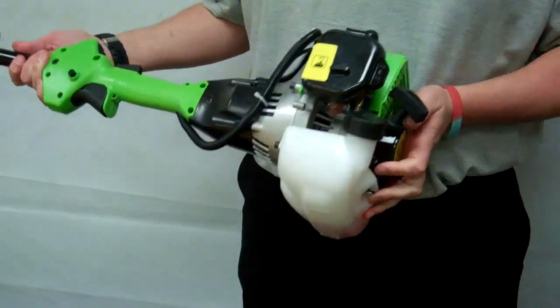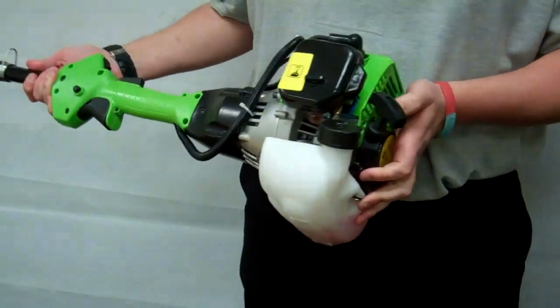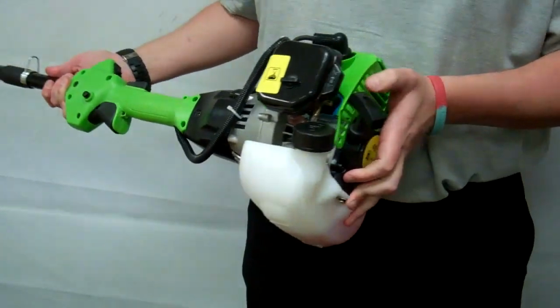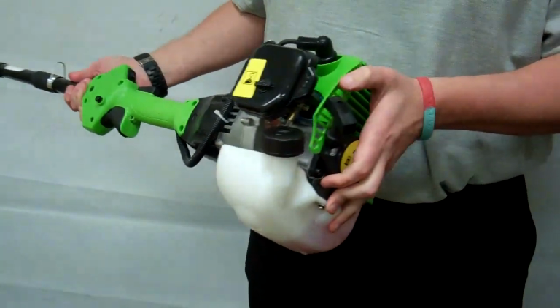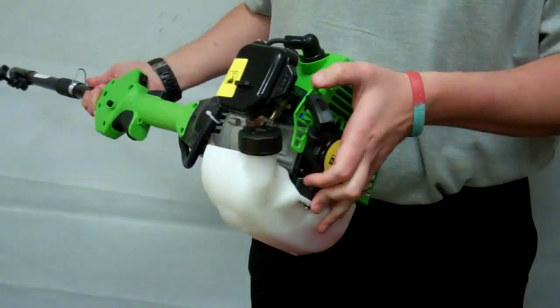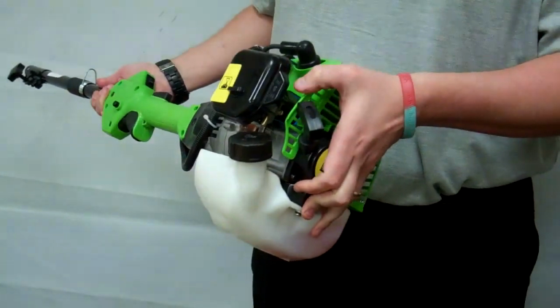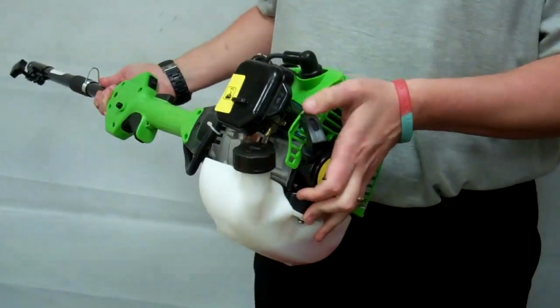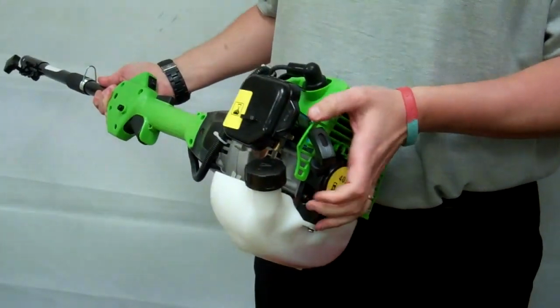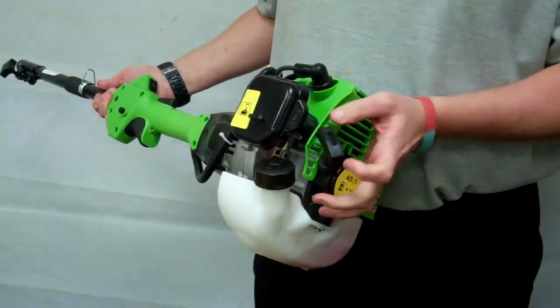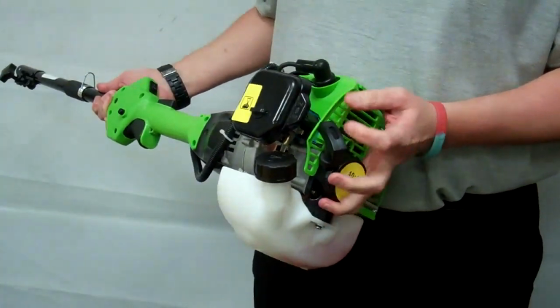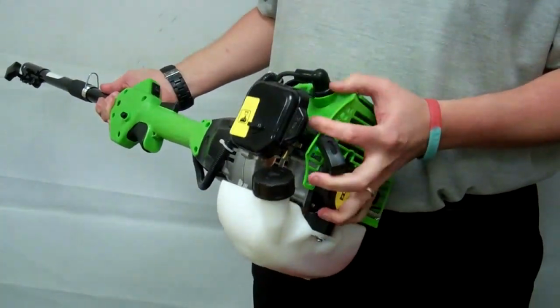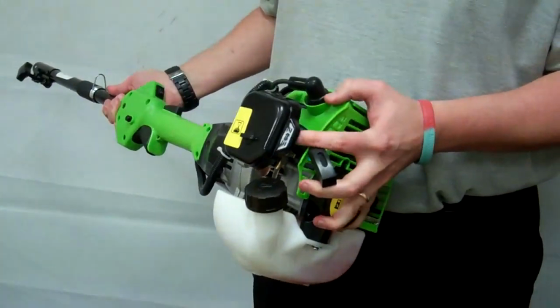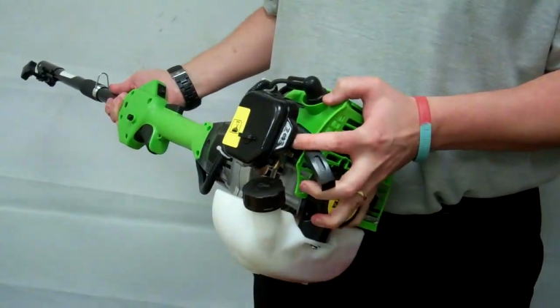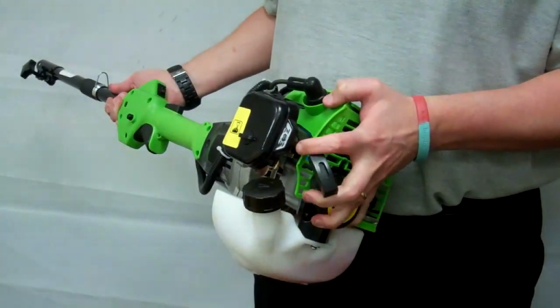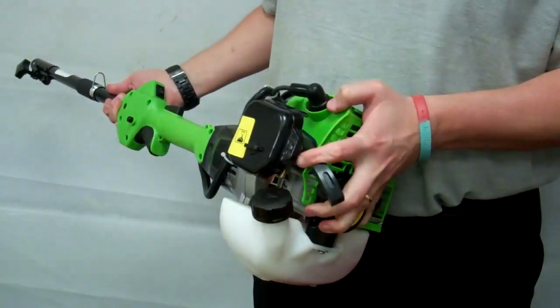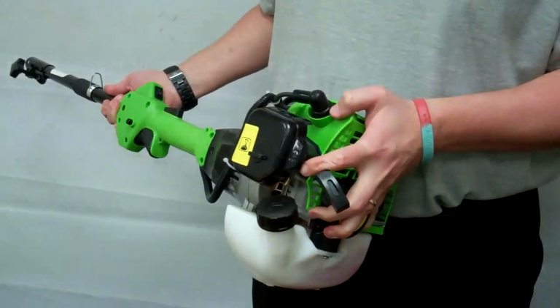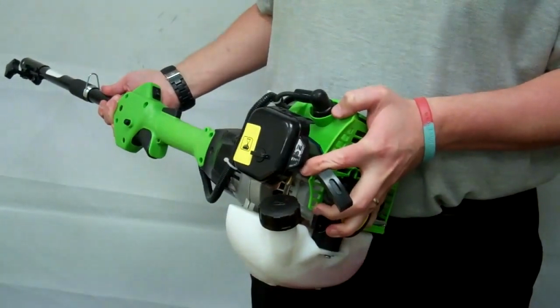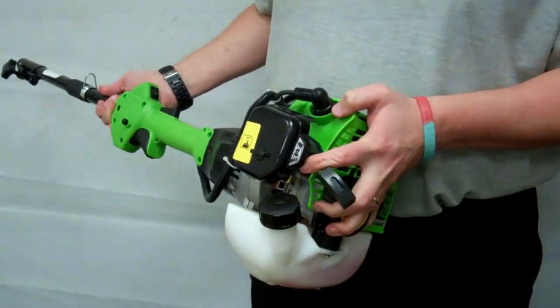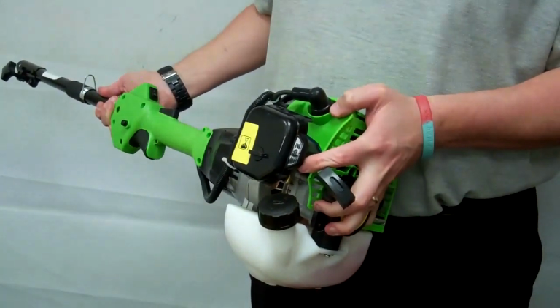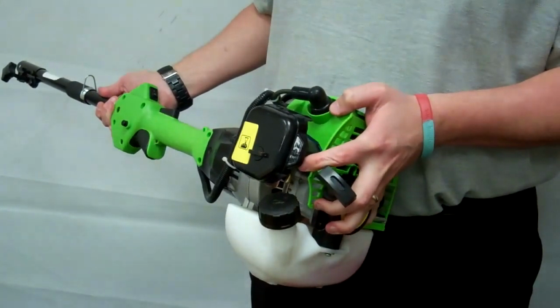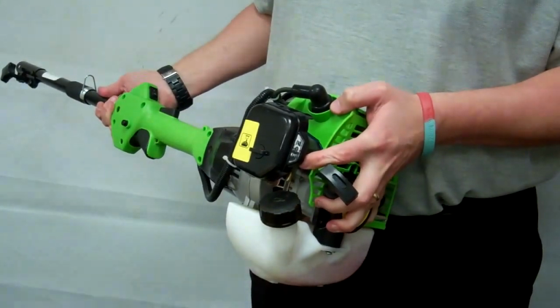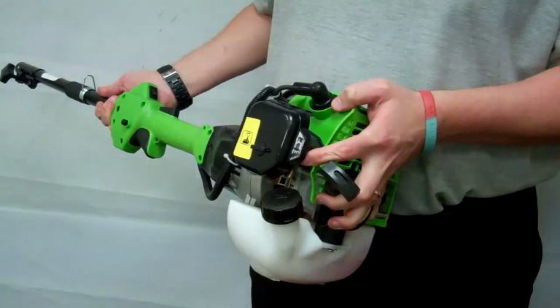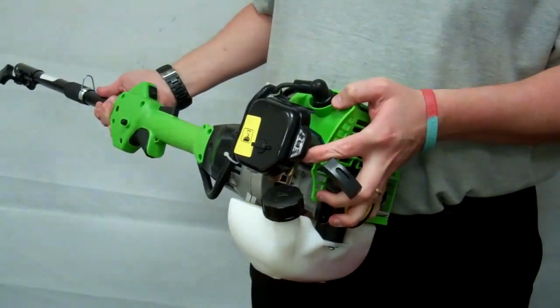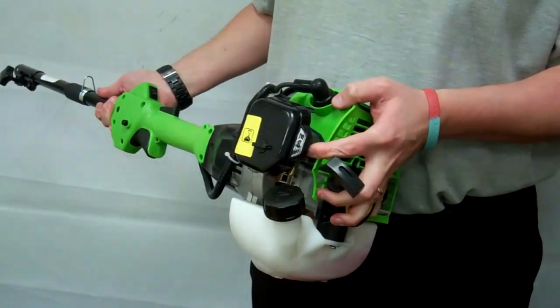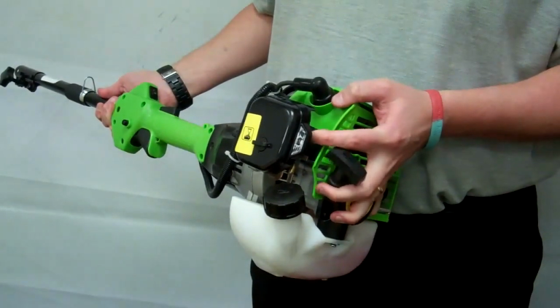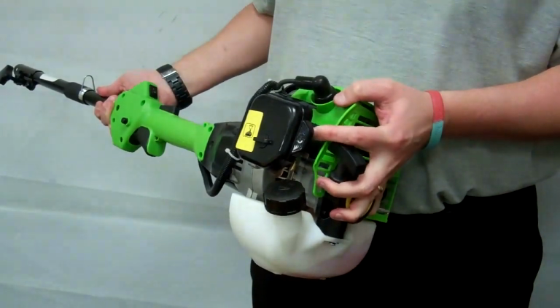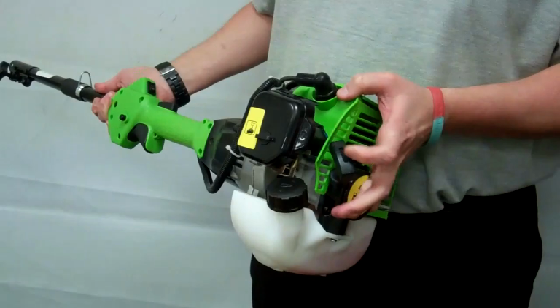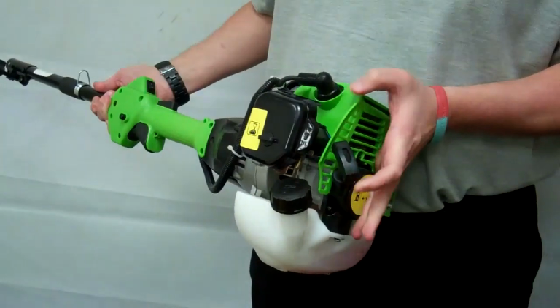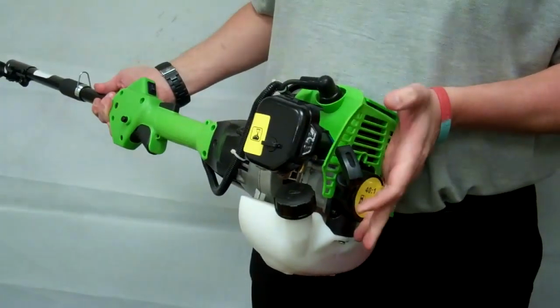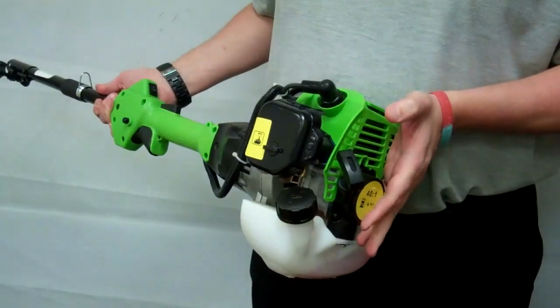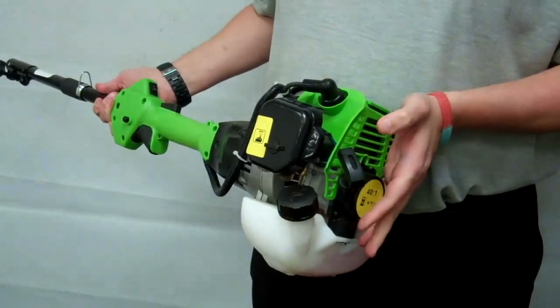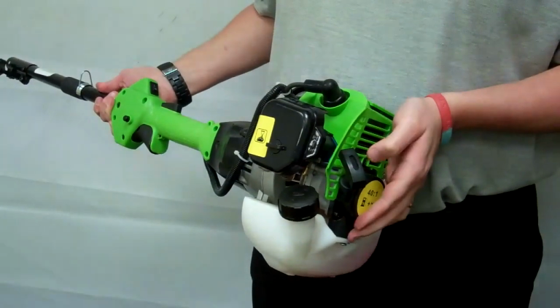The next step is the choke lever. This needs to be in the closed or up position.